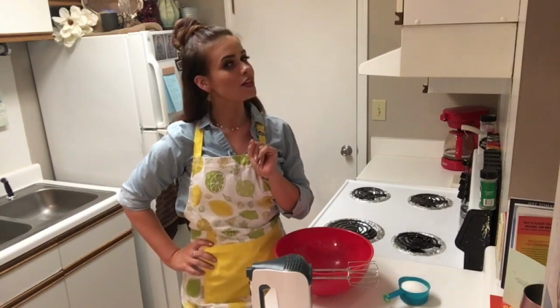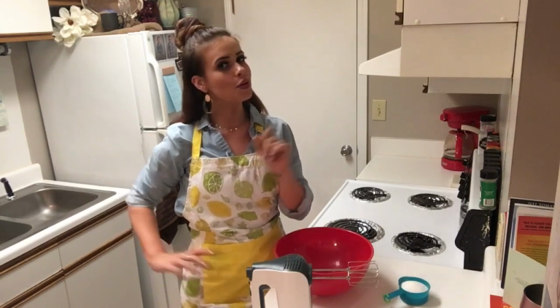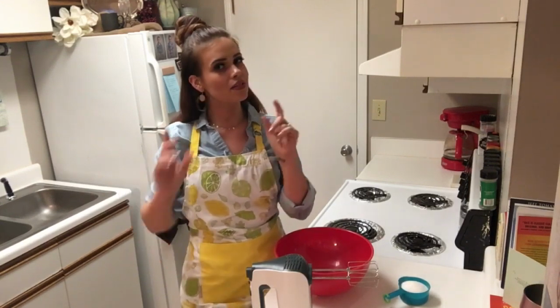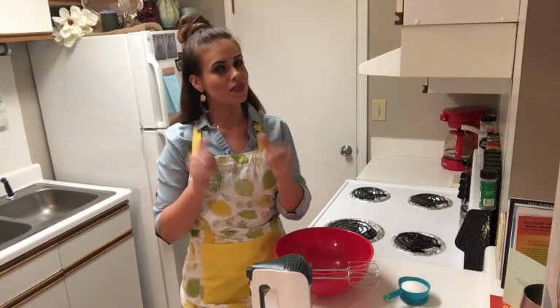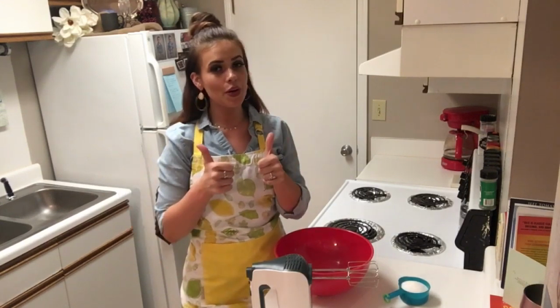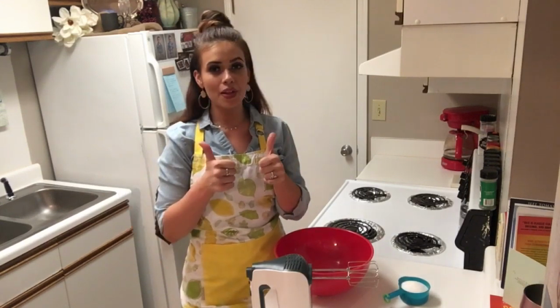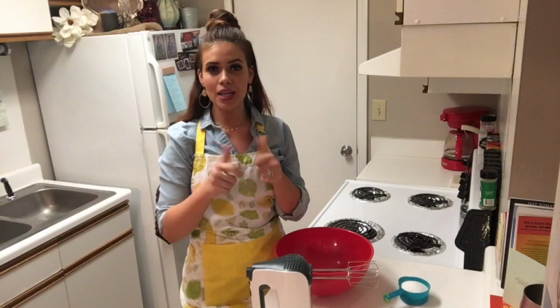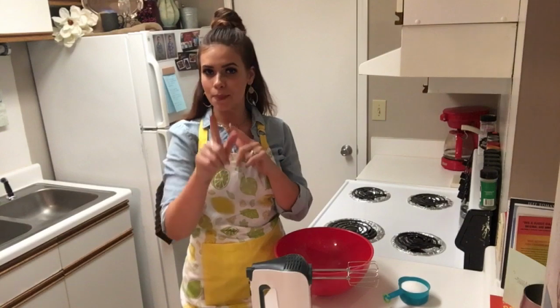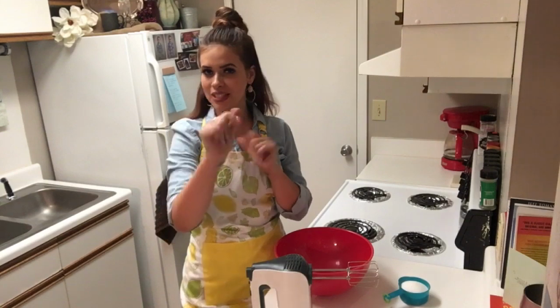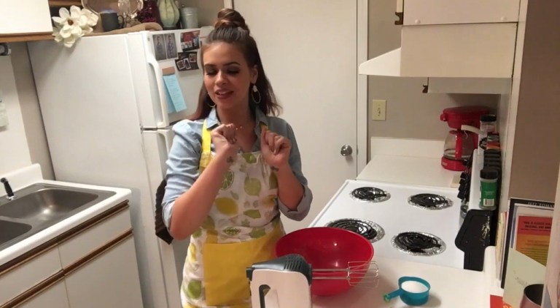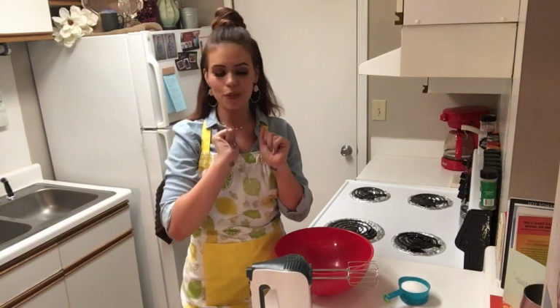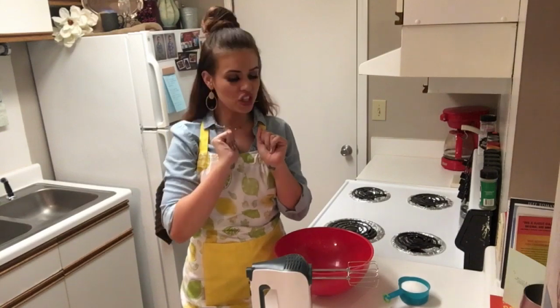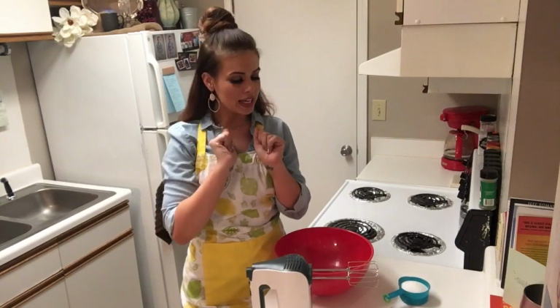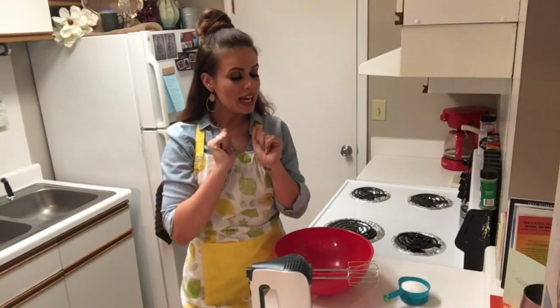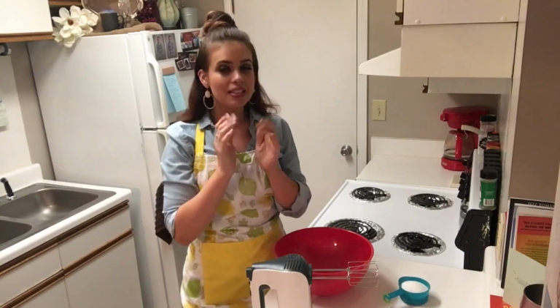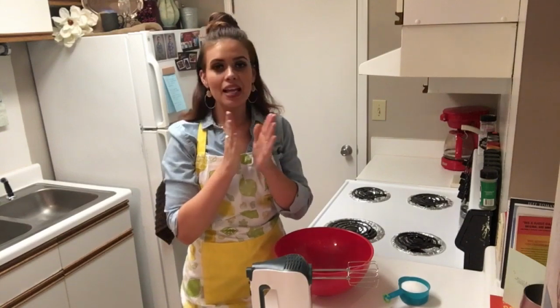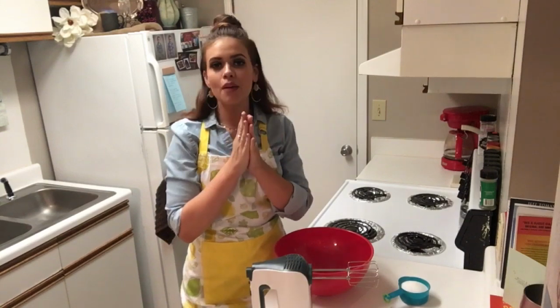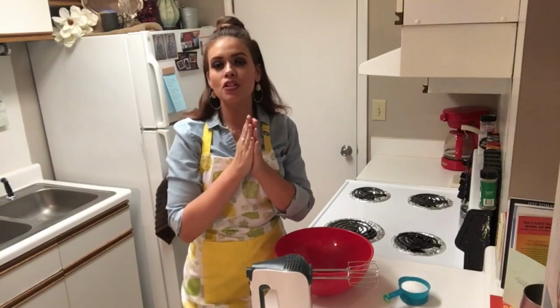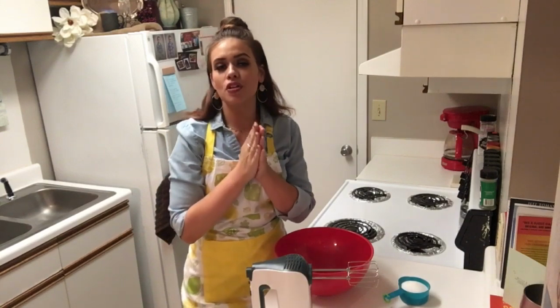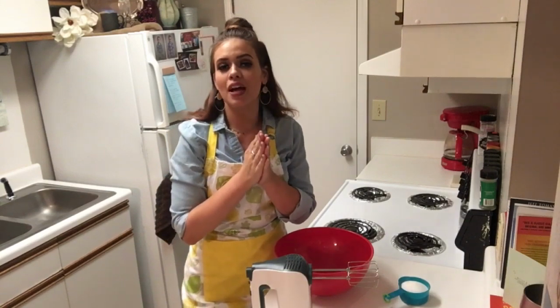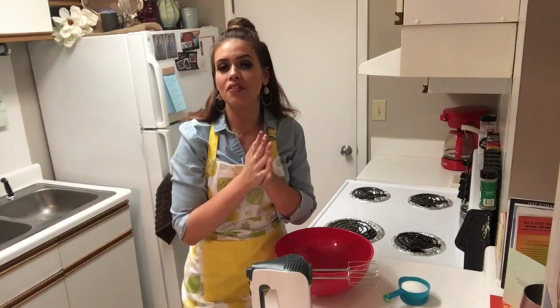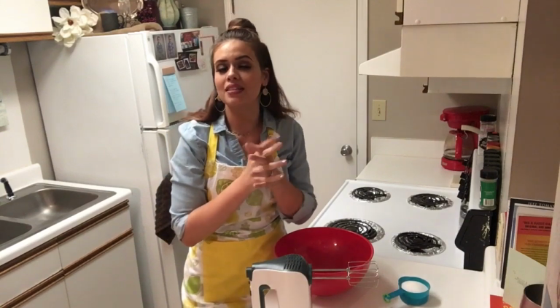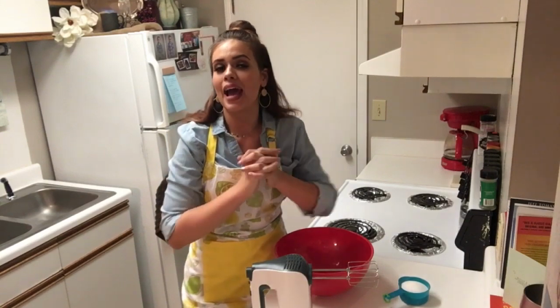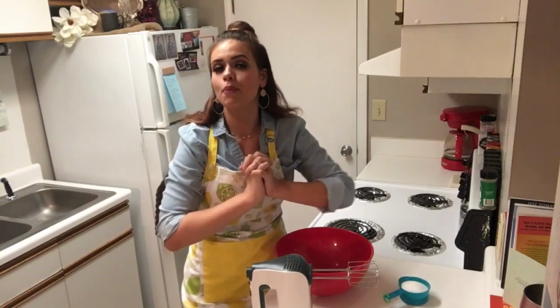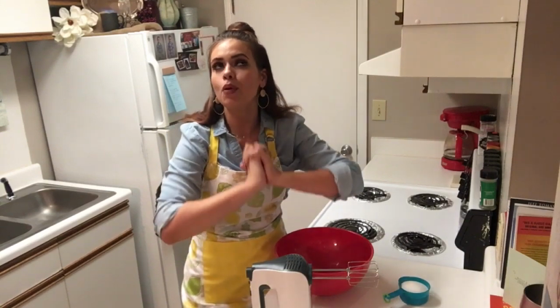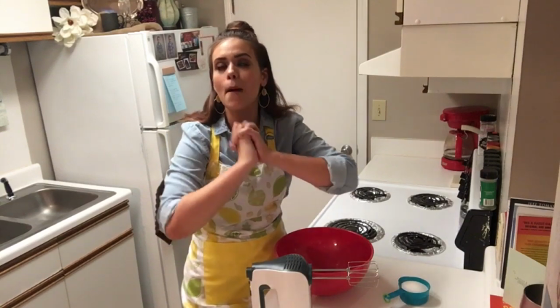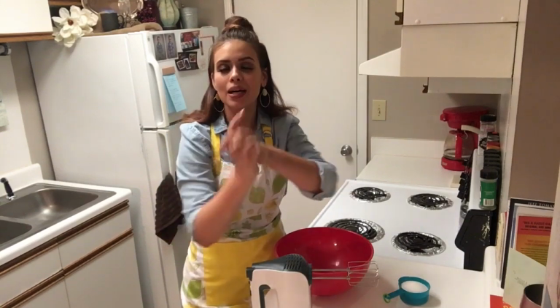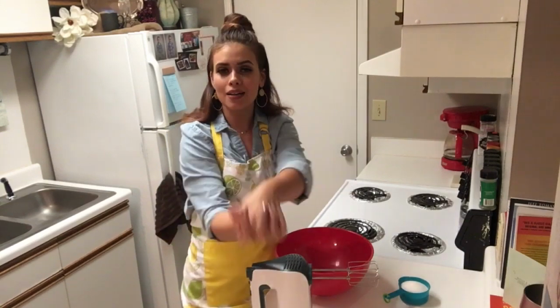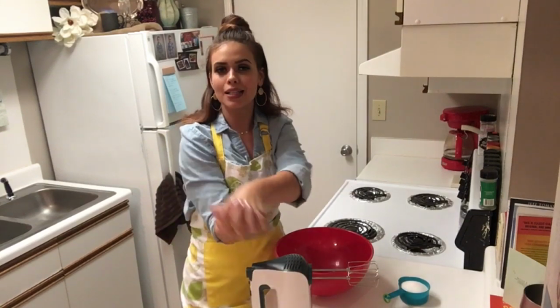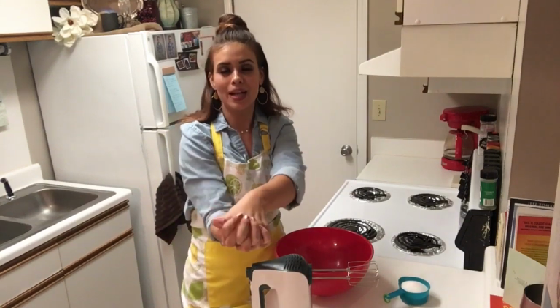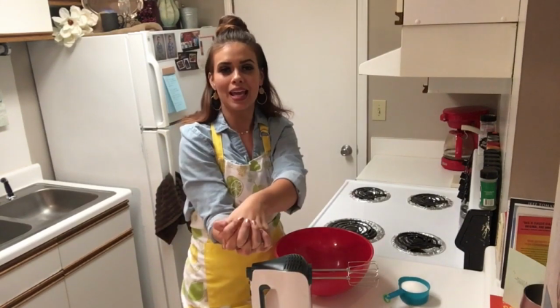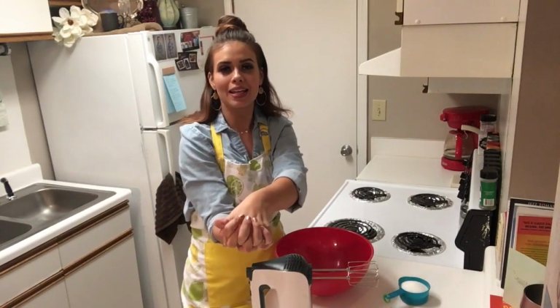Also, give this video a thumbs up — we'd definitely appreciate it. Today, I'm going to show y'all how to fix apple butter spice cake.